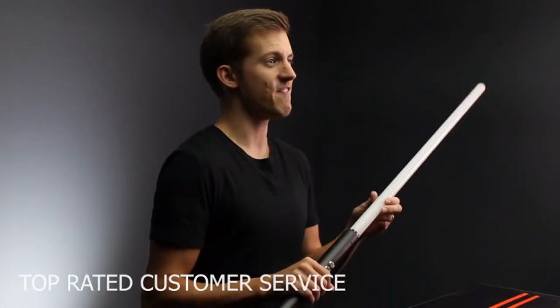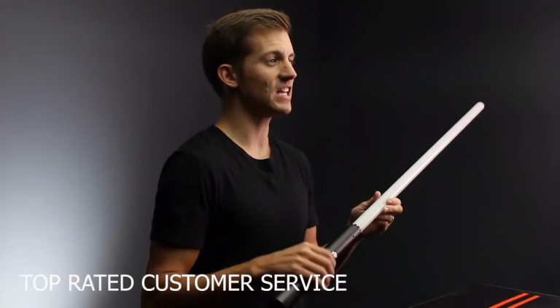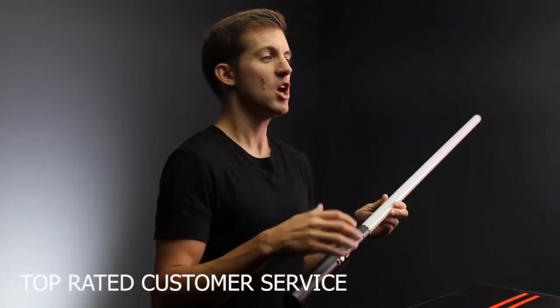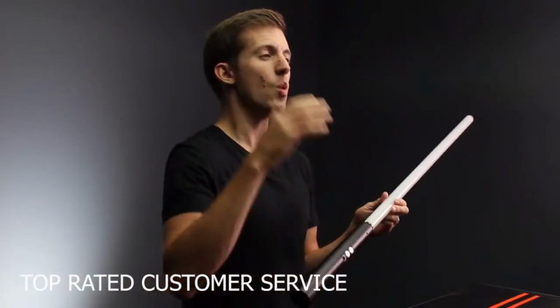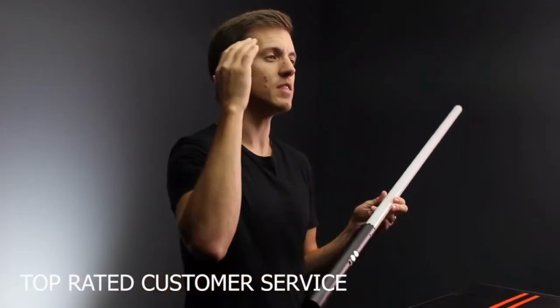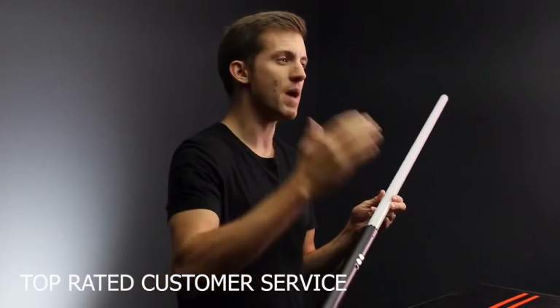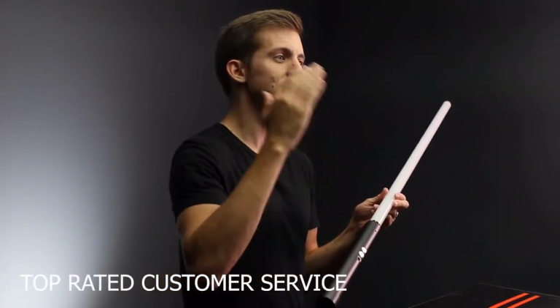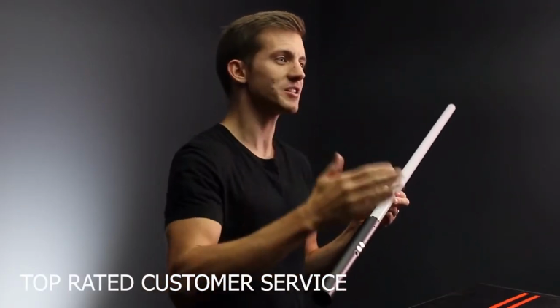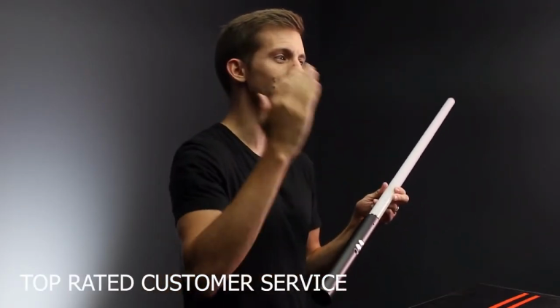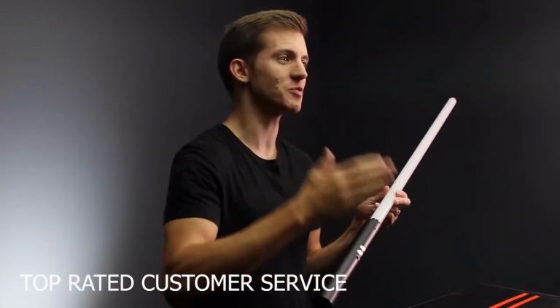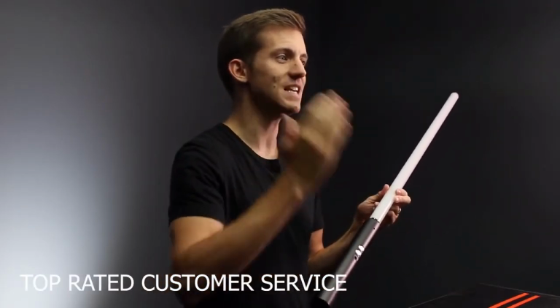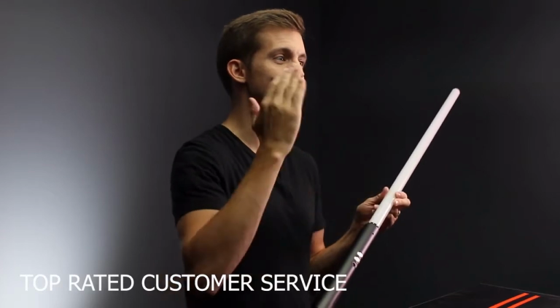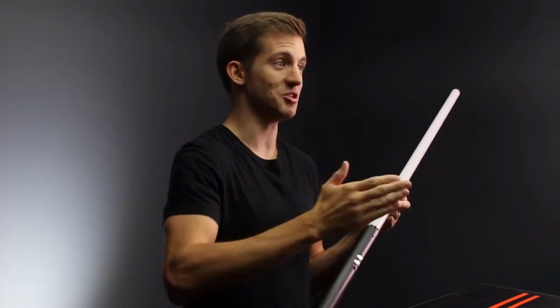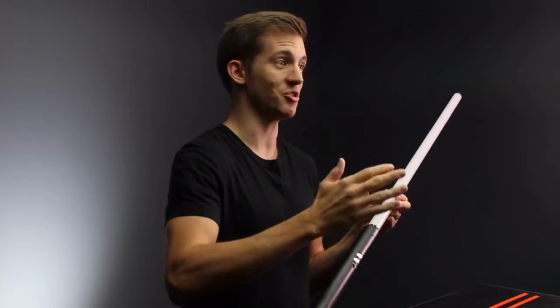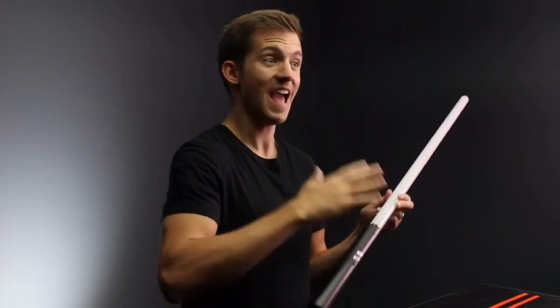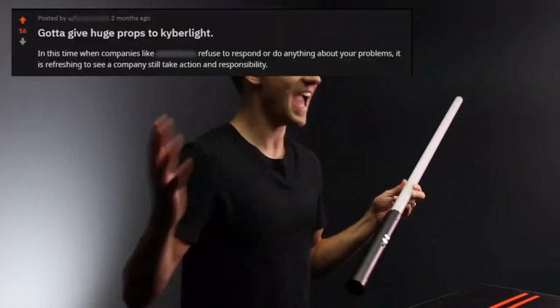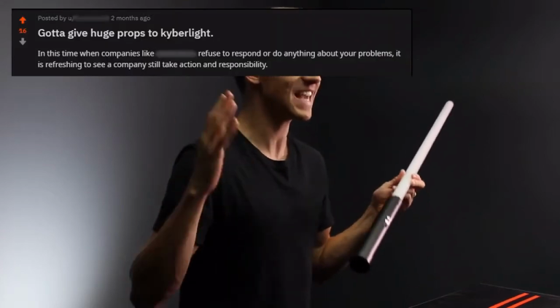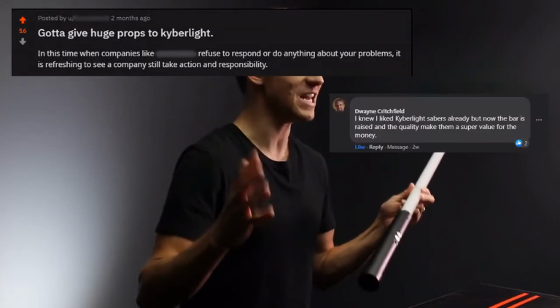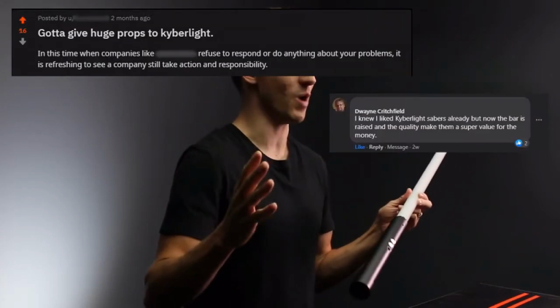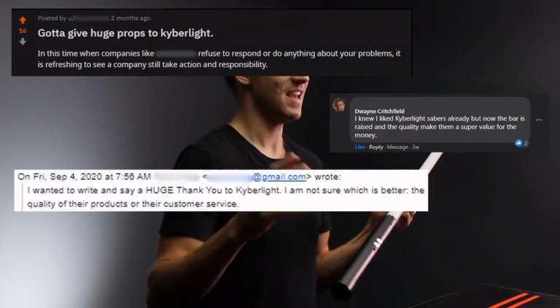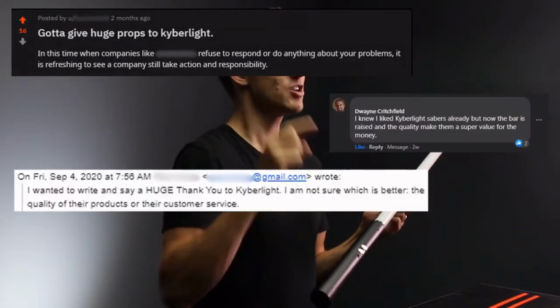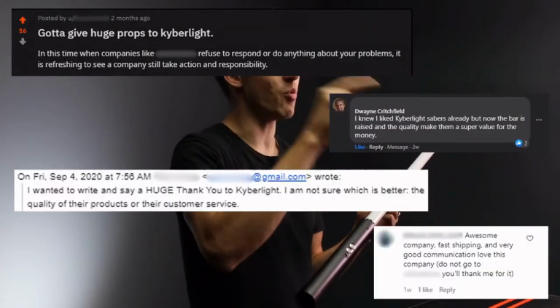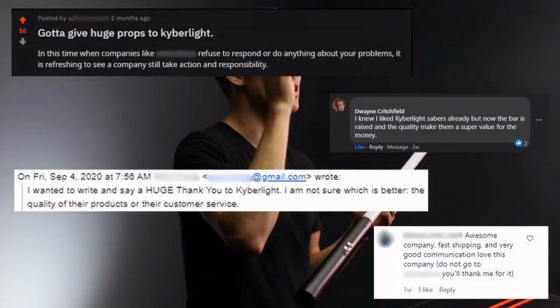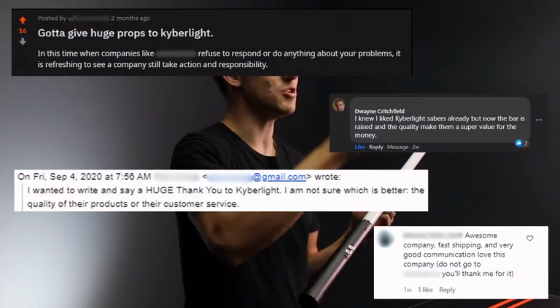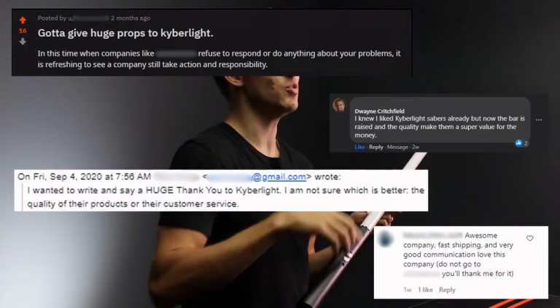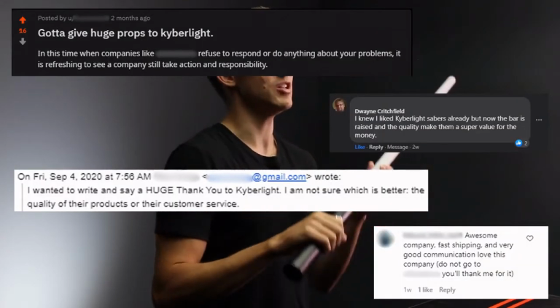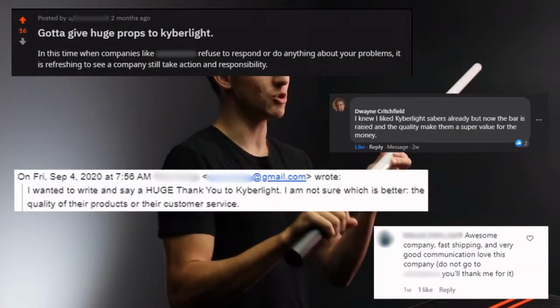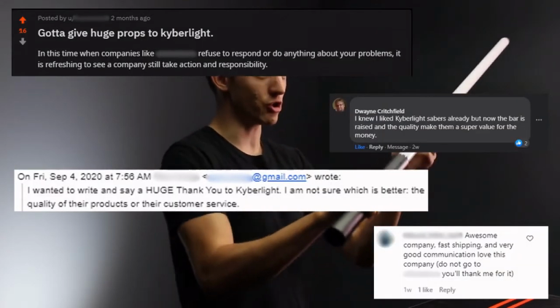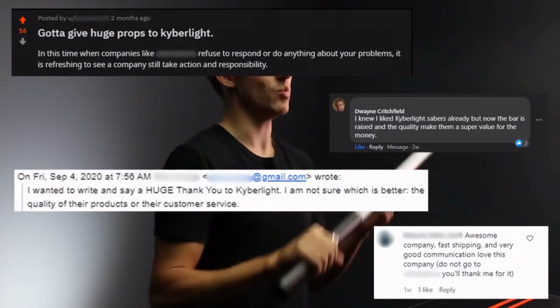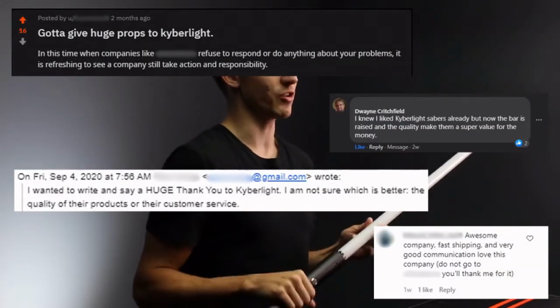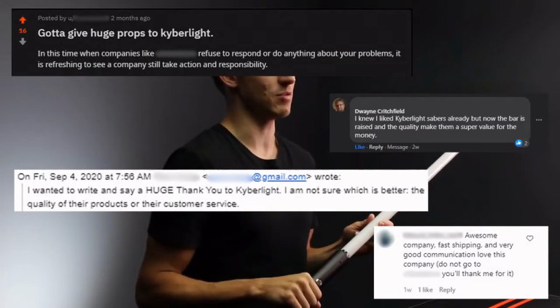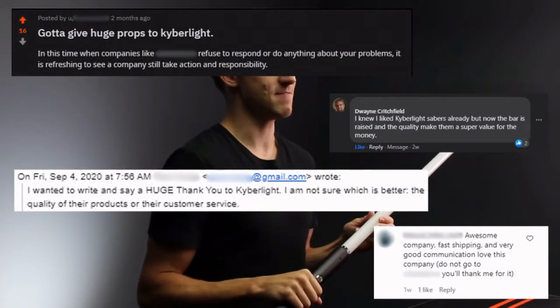Finally, we have the best customer service in the industry. Ask anyone — we're supporting you in your journey with your Kyberlite.